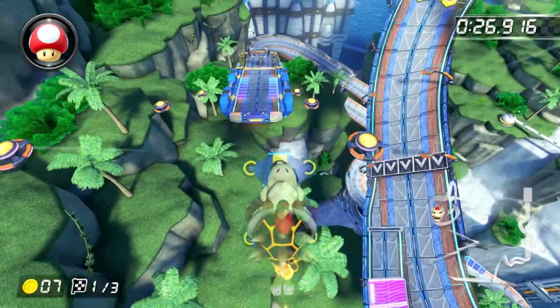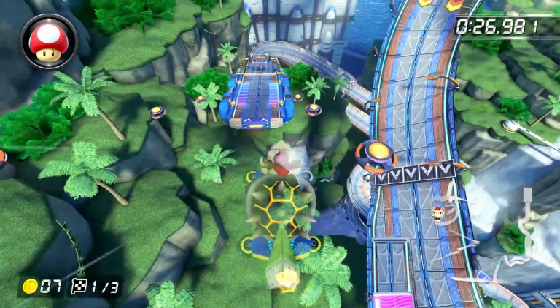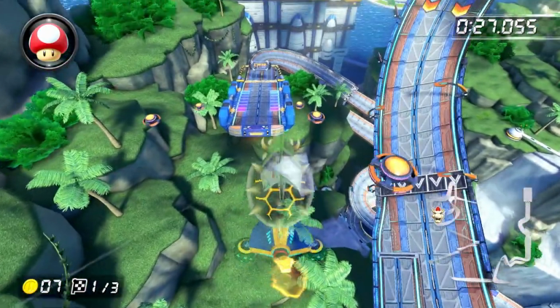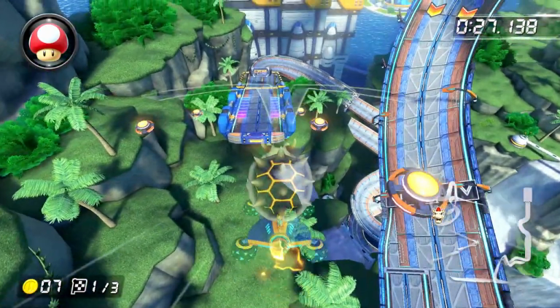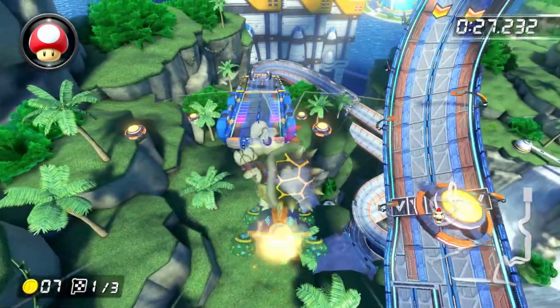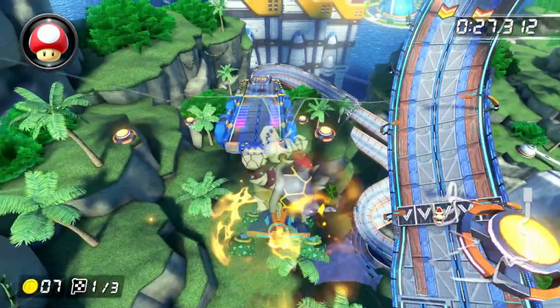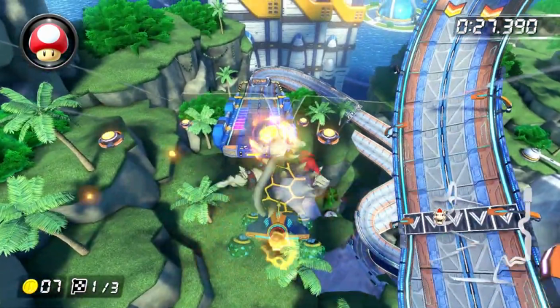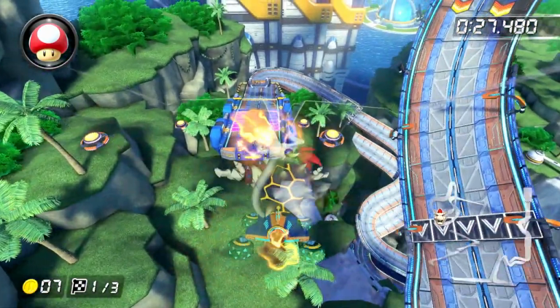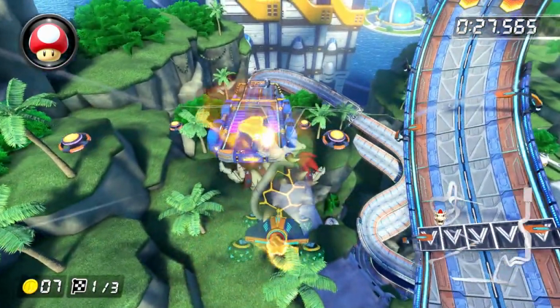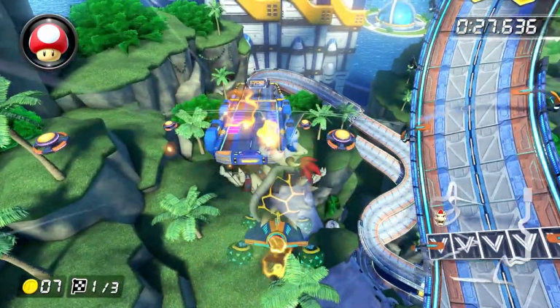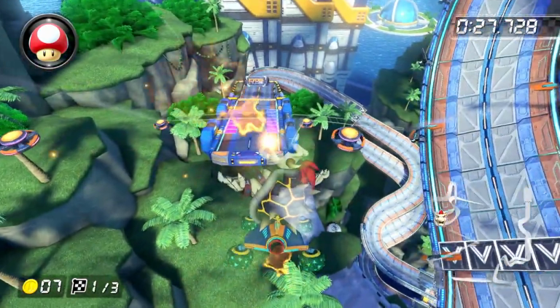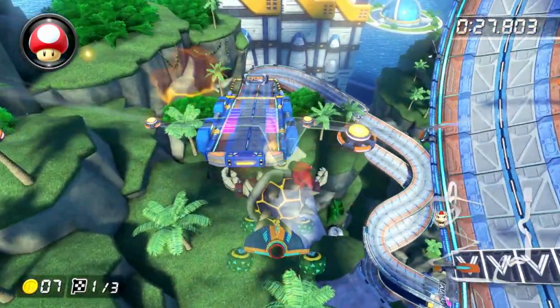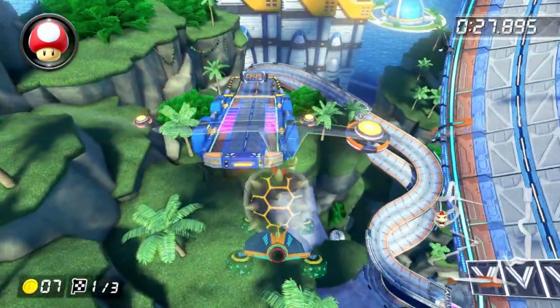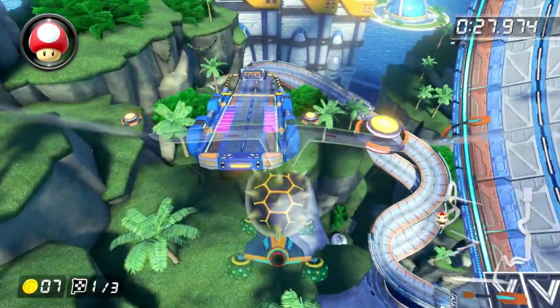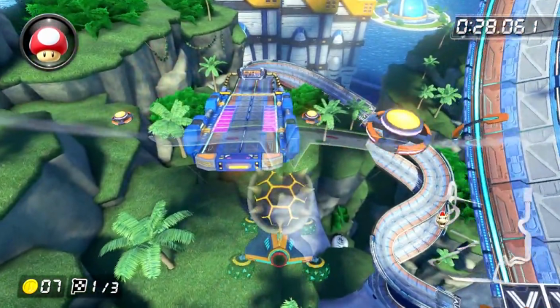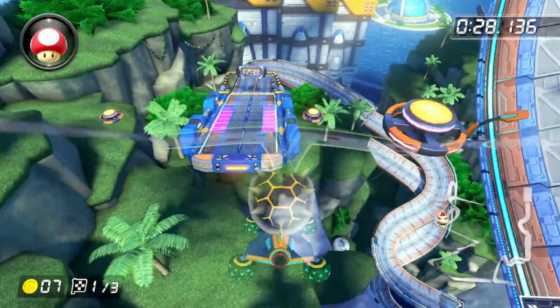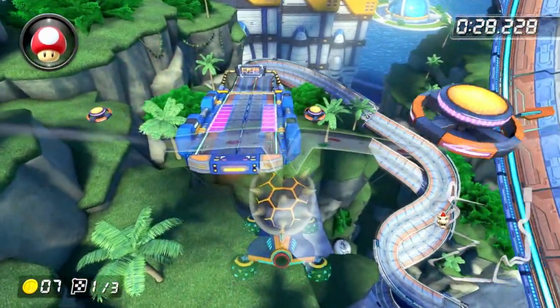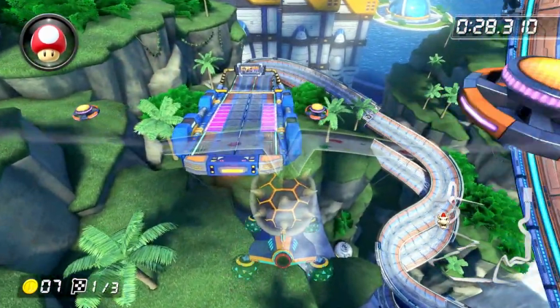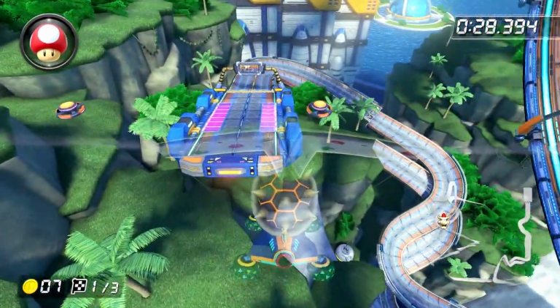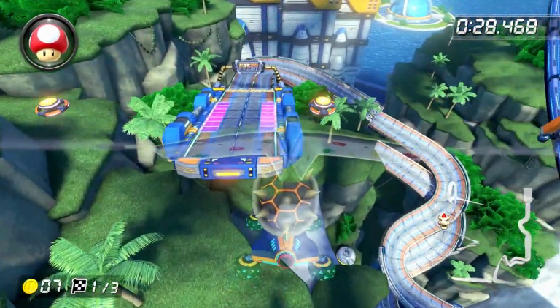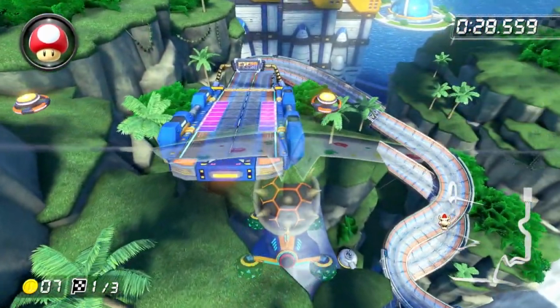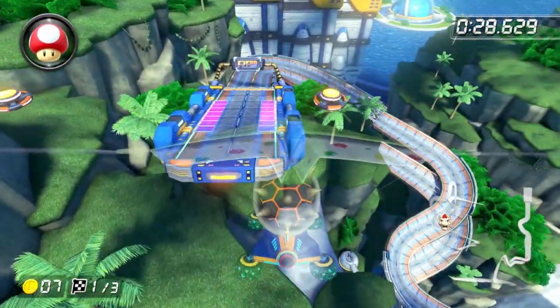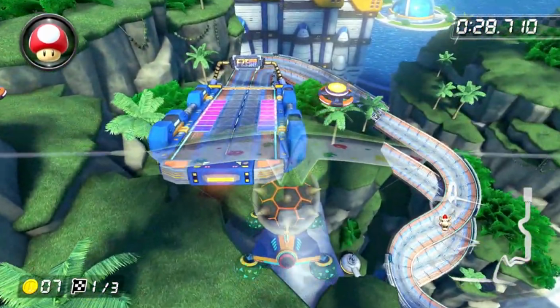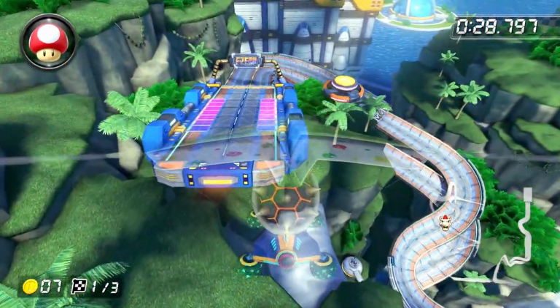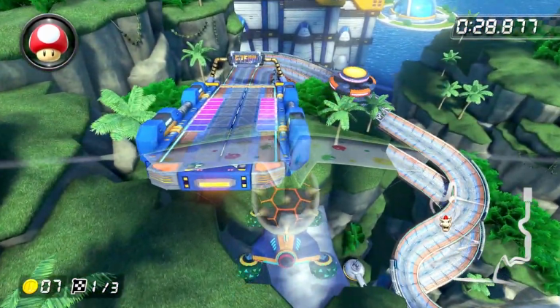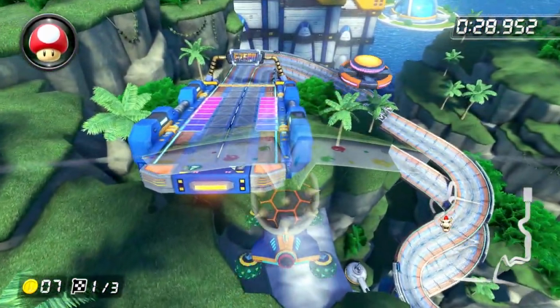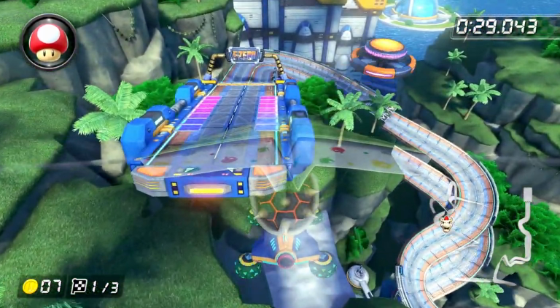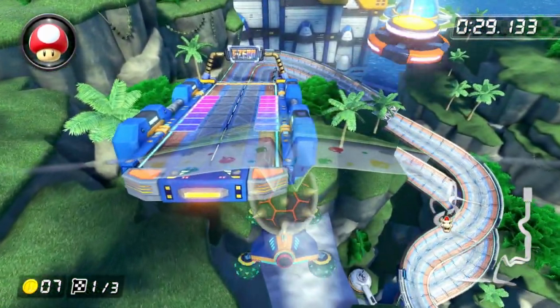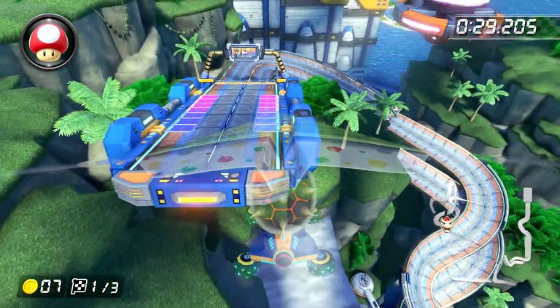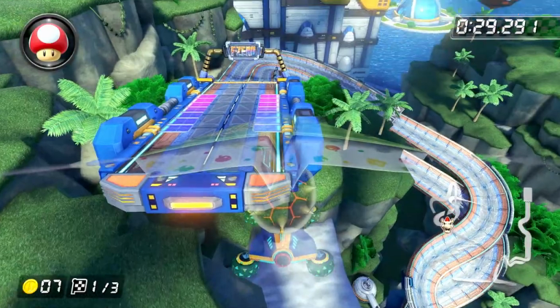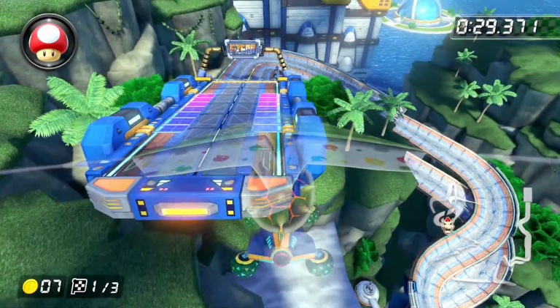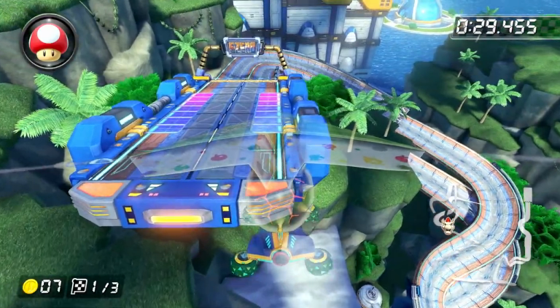Trick off that ramp, land on the path below, grab three more coins, and we are on to section two.